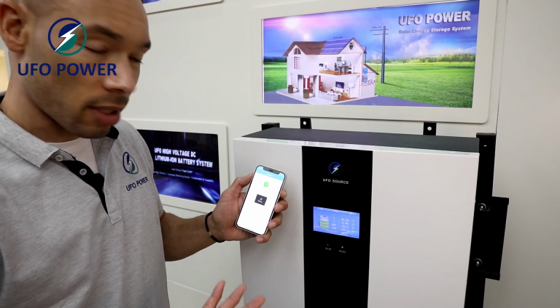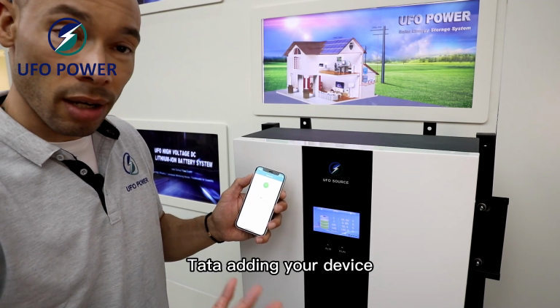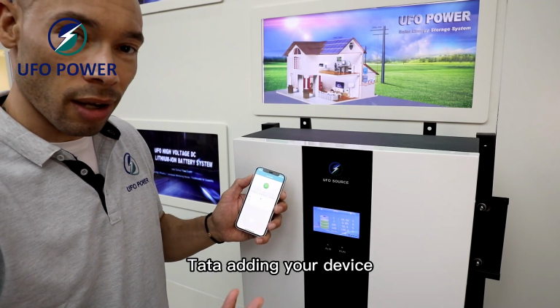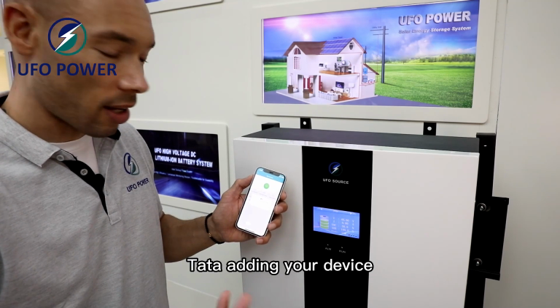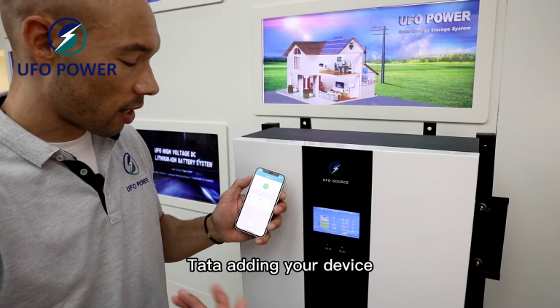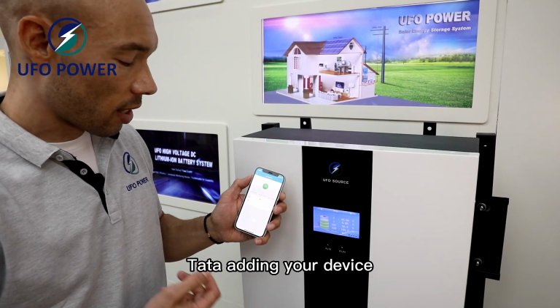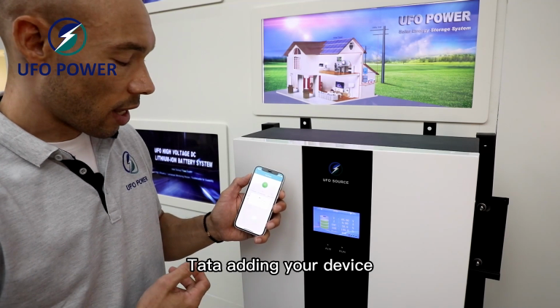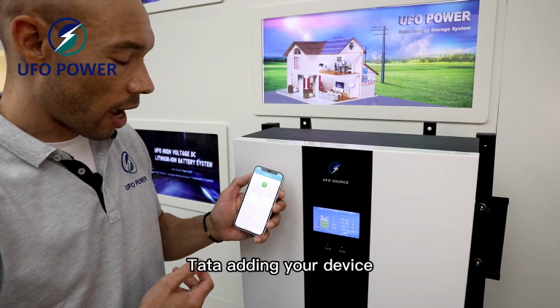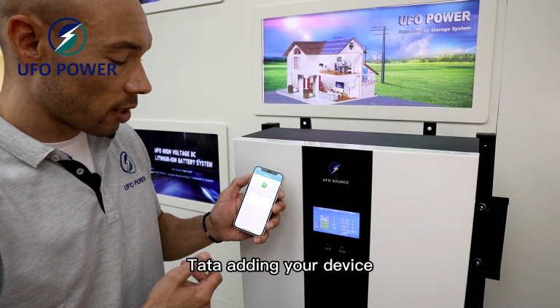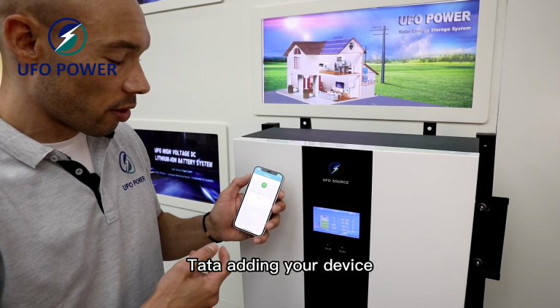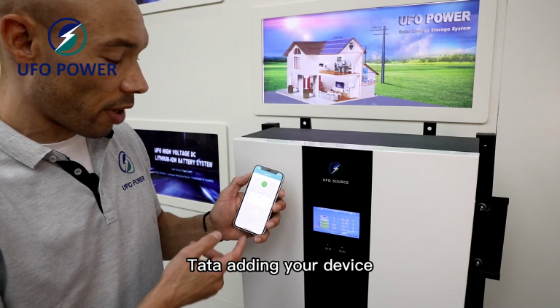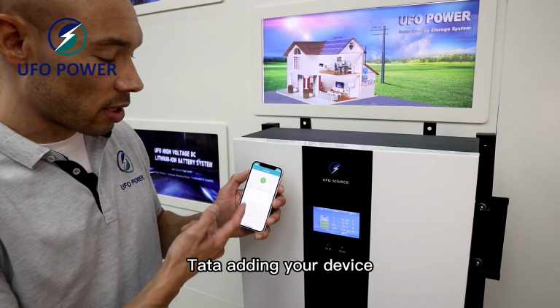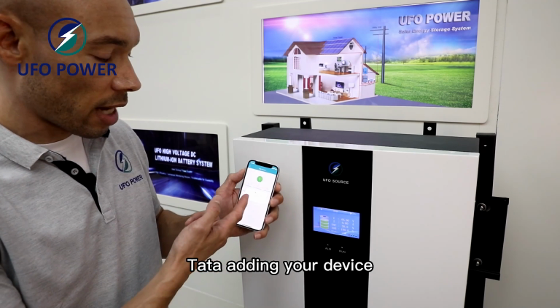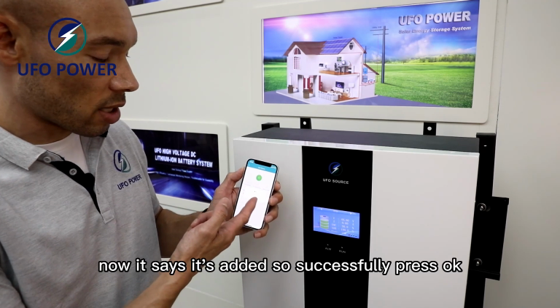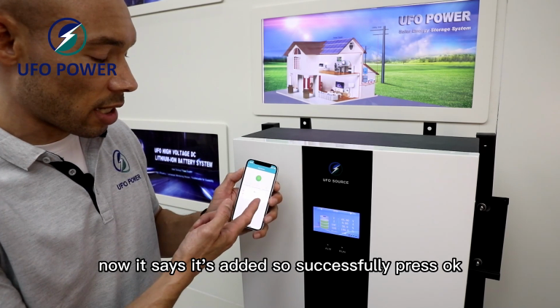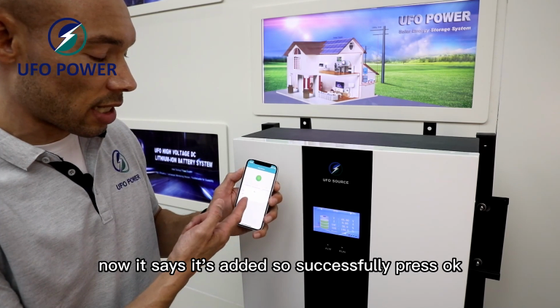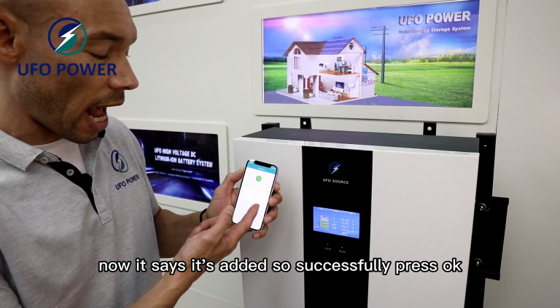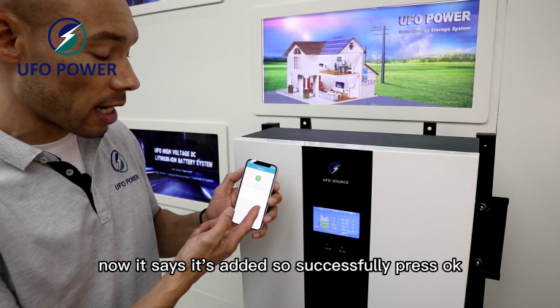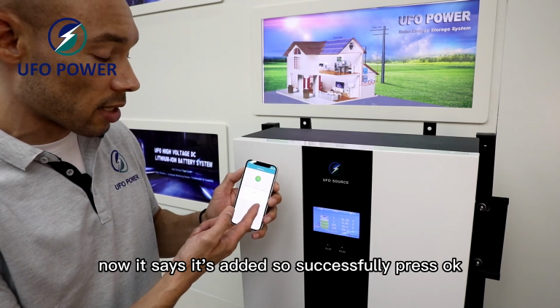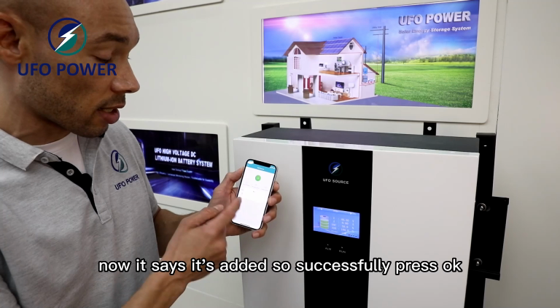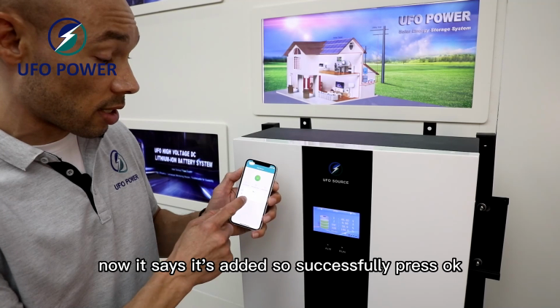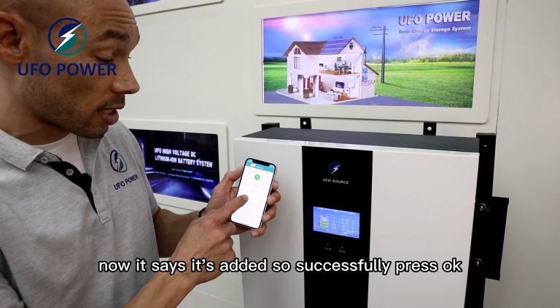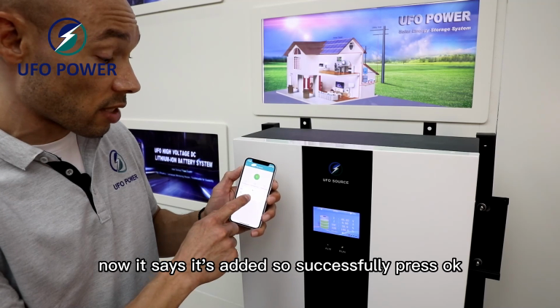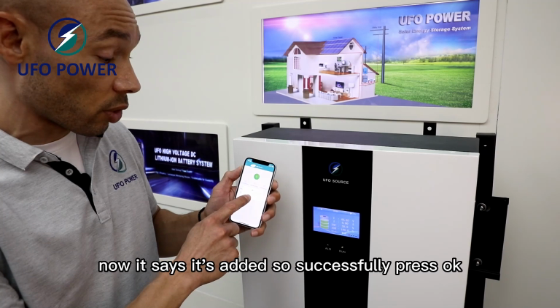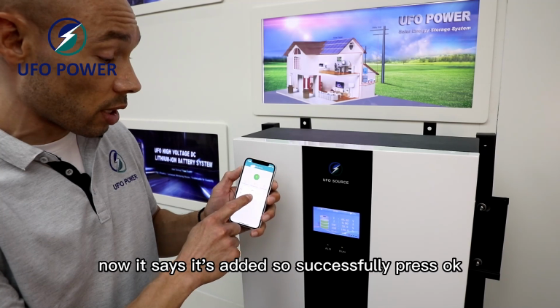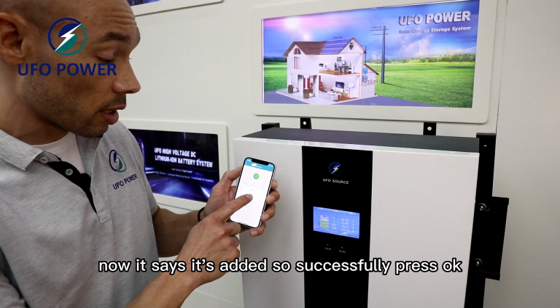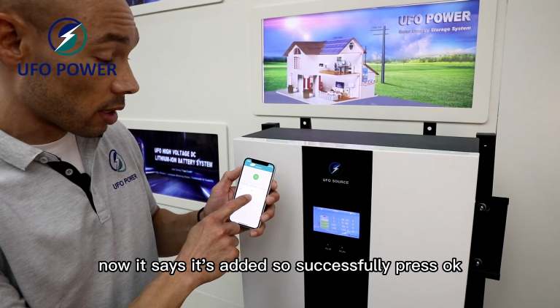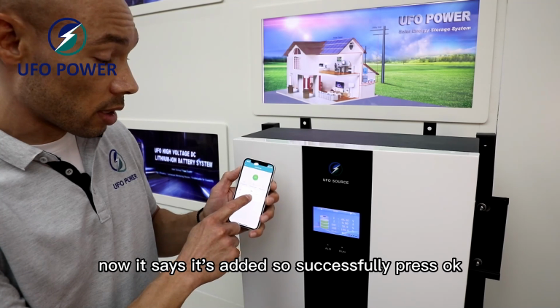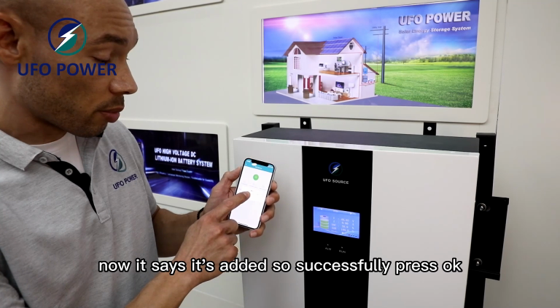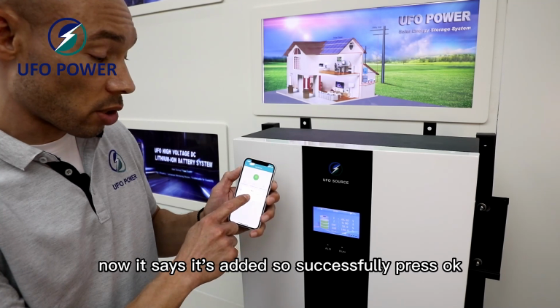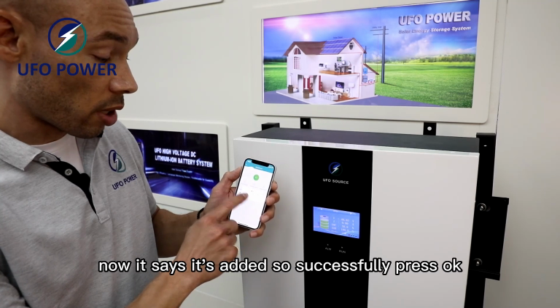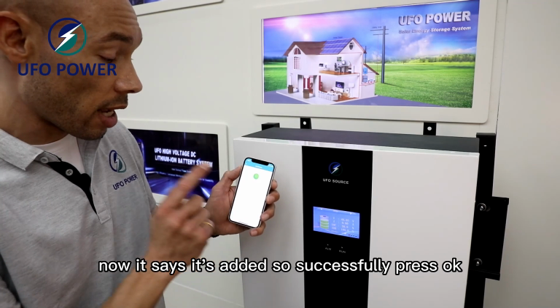Adding your device — and now it says it's added successfully. Press OK.